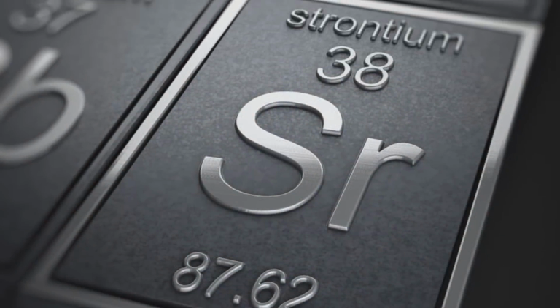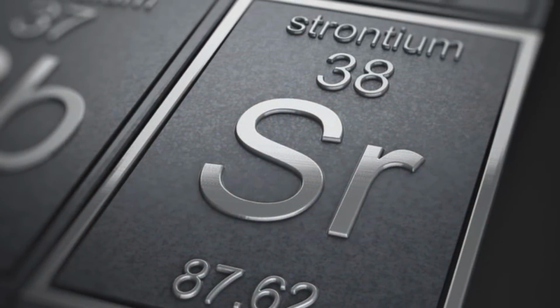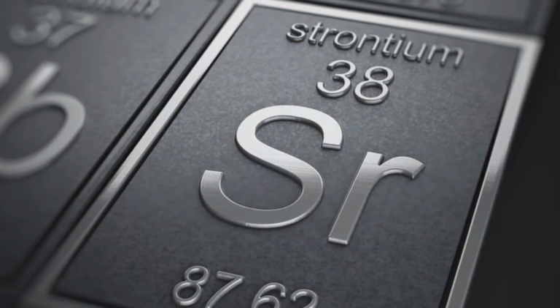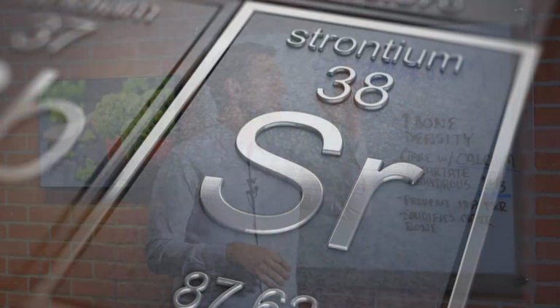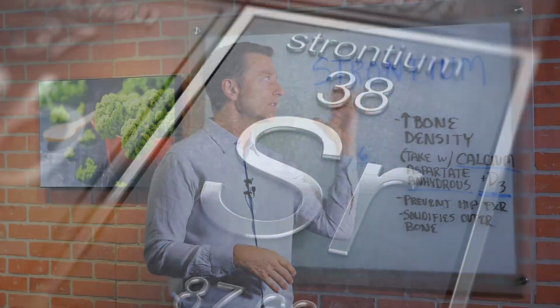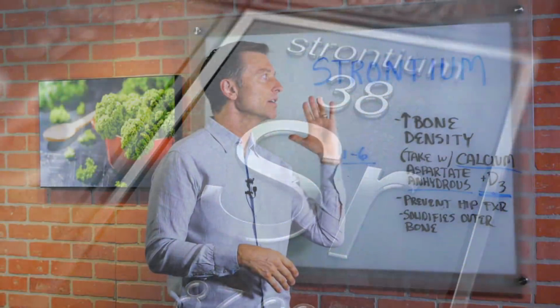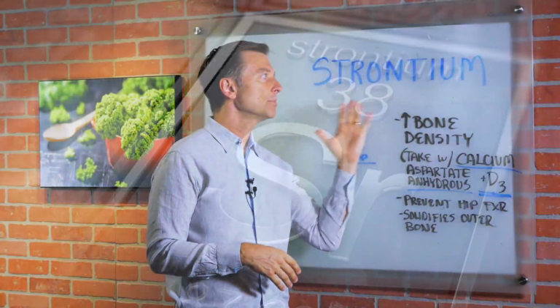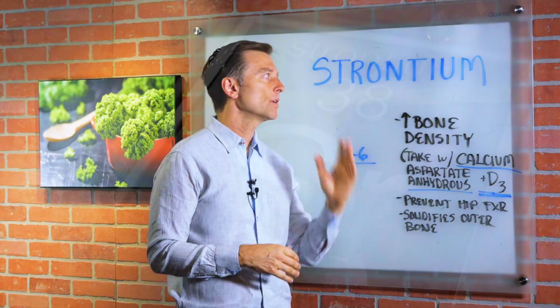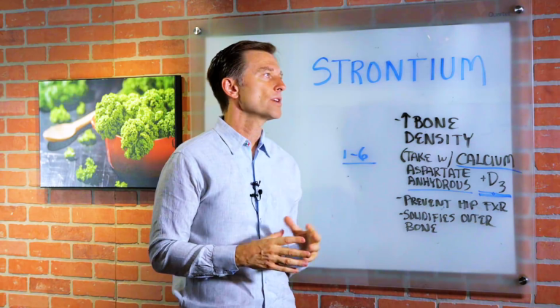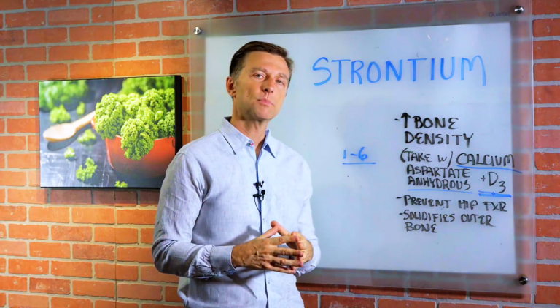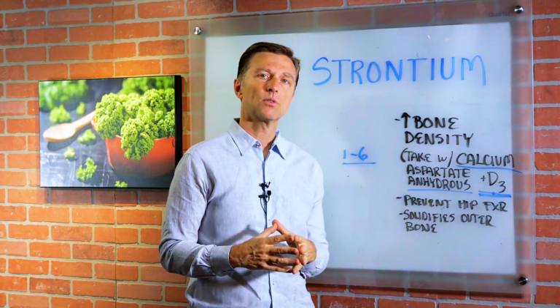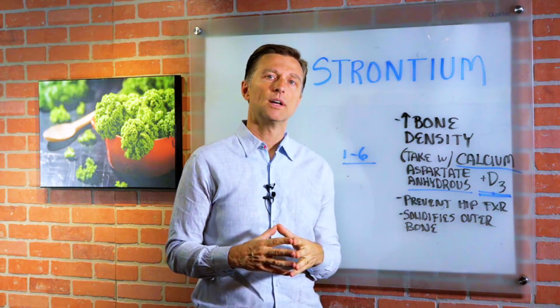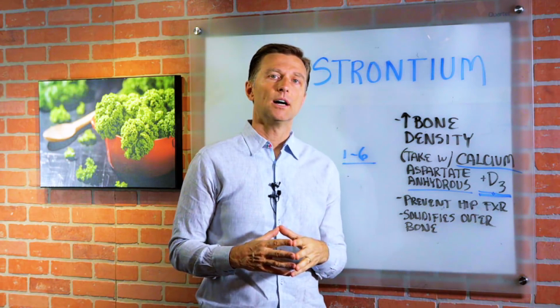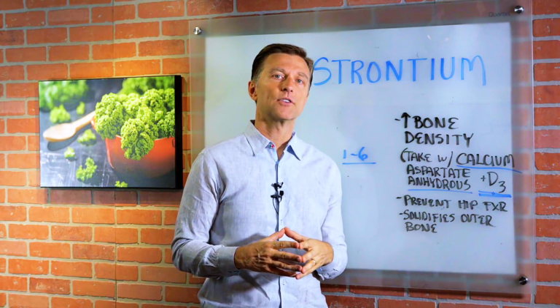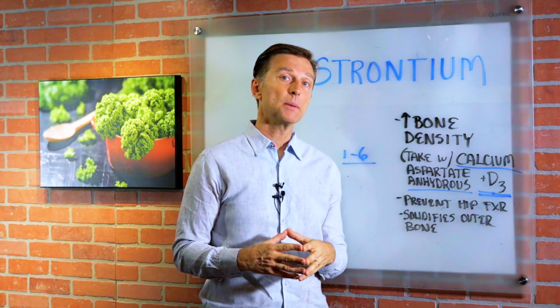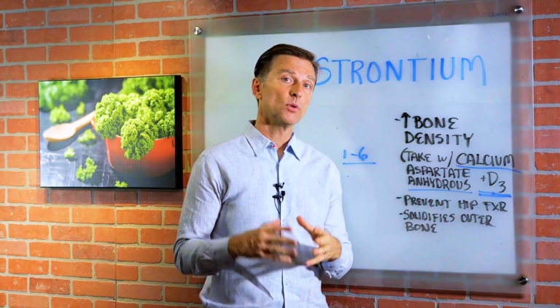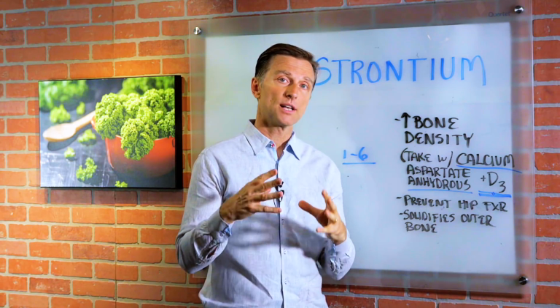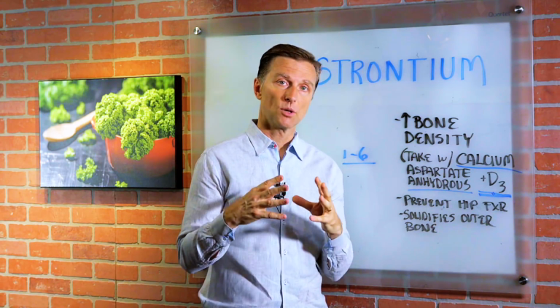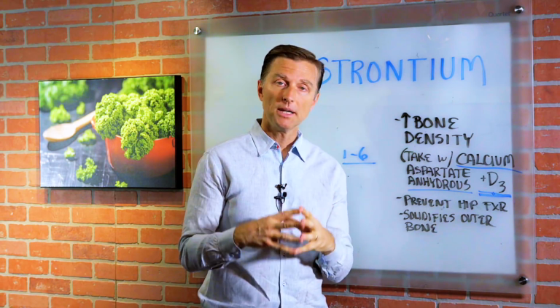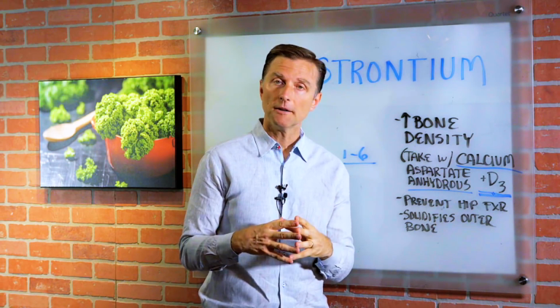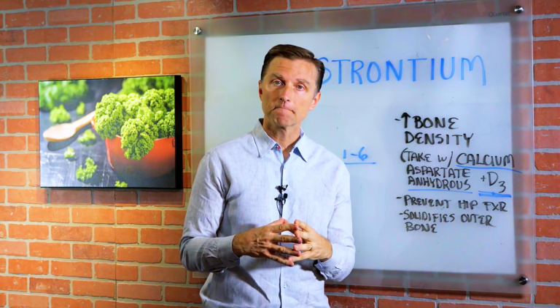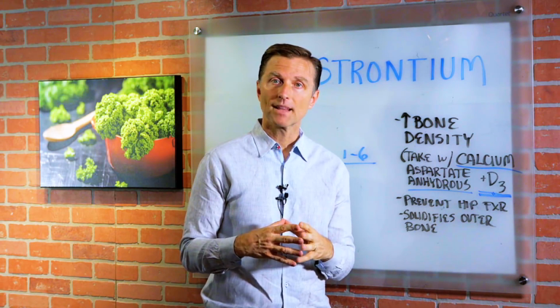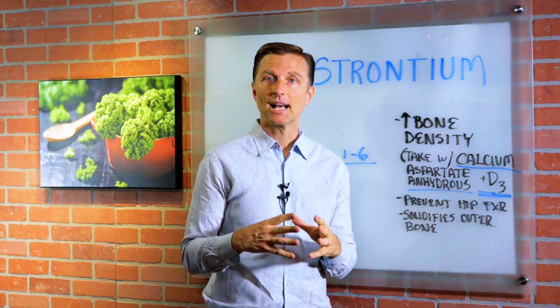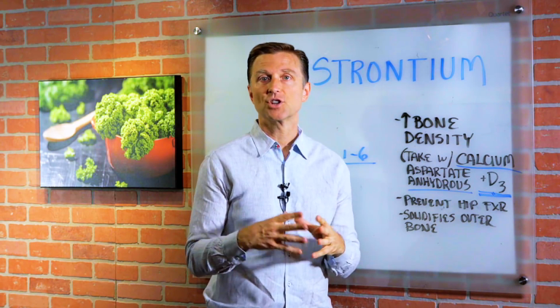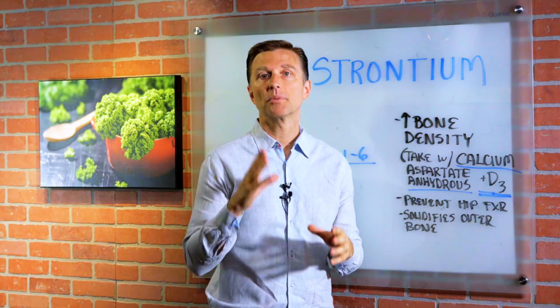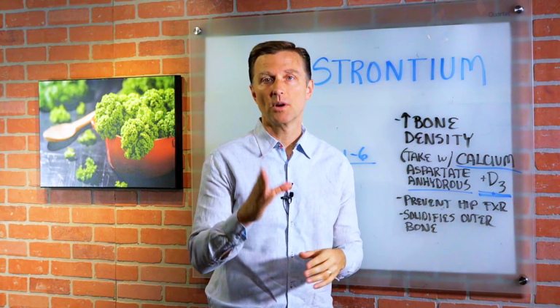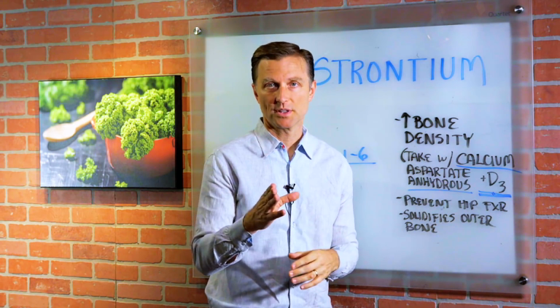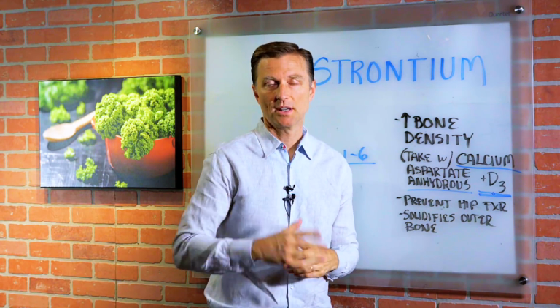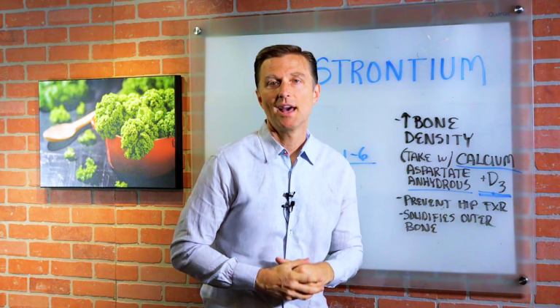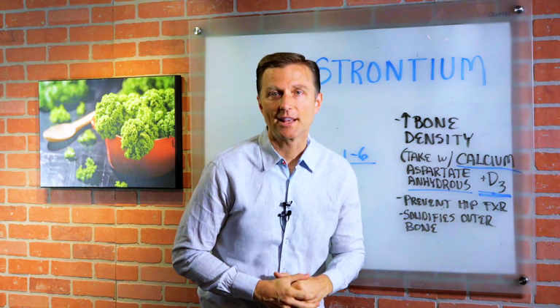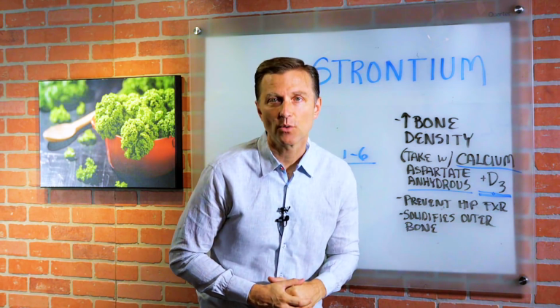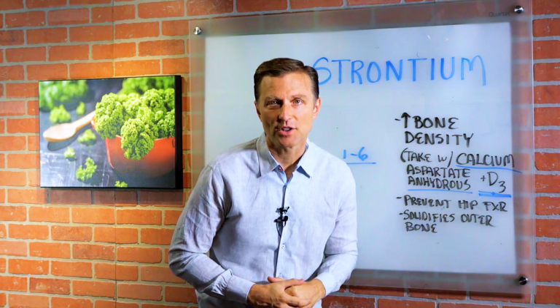So strontium is a very important trace mineral for people with osteopenia and osteoporosis. Thanks for watching.